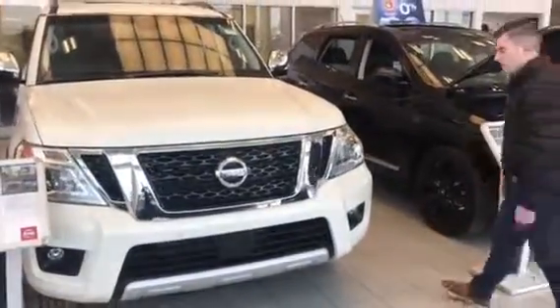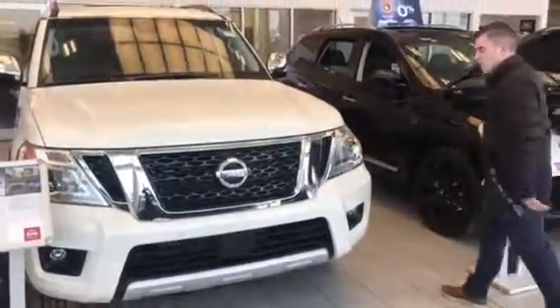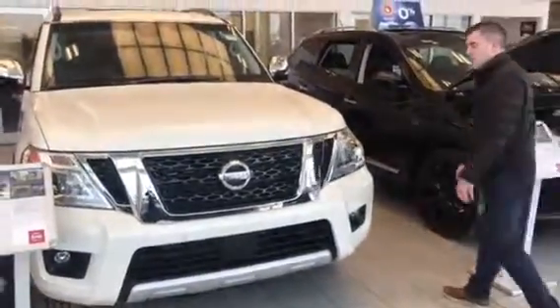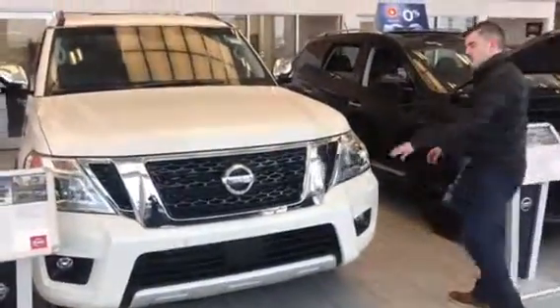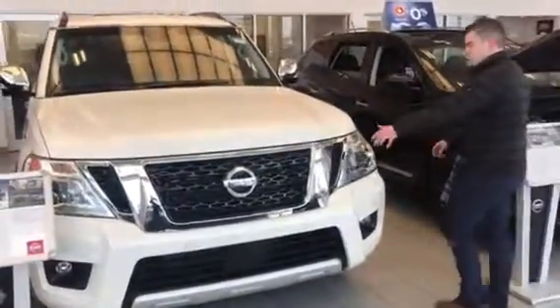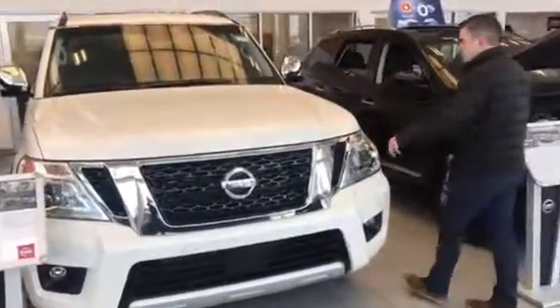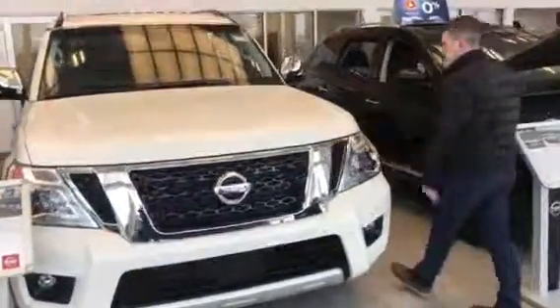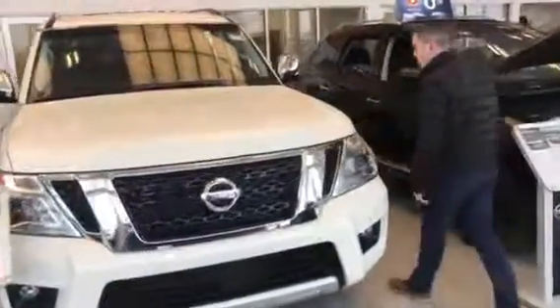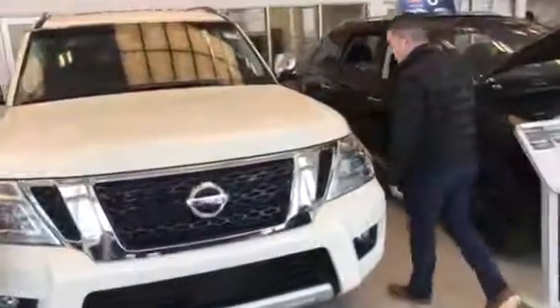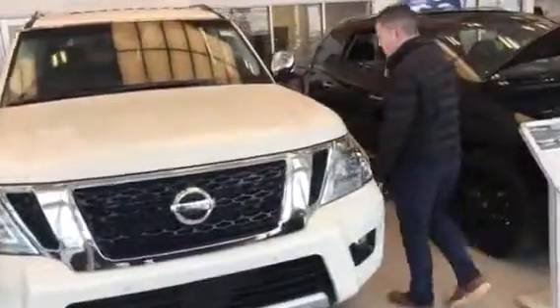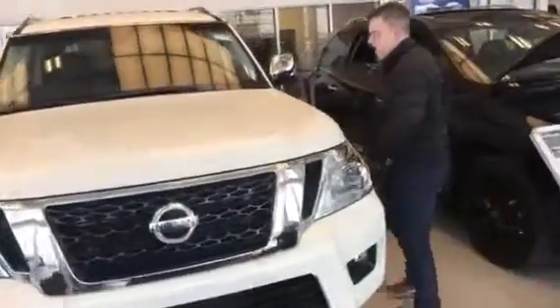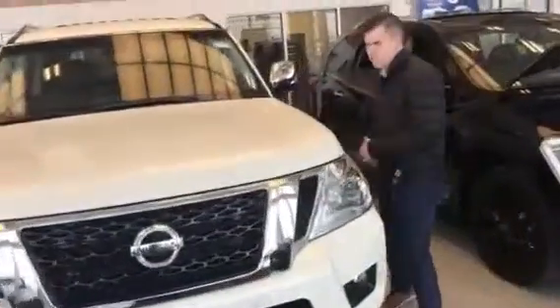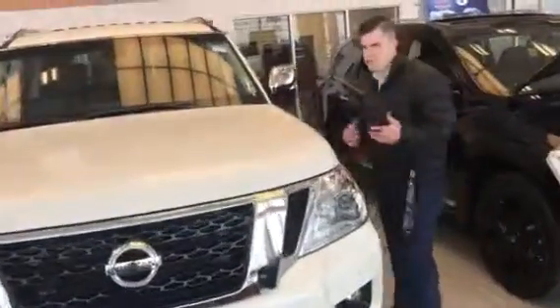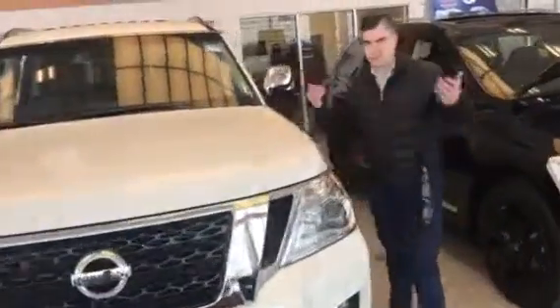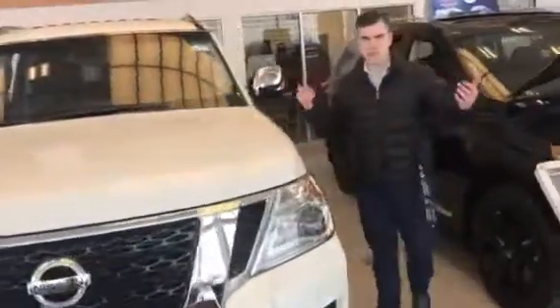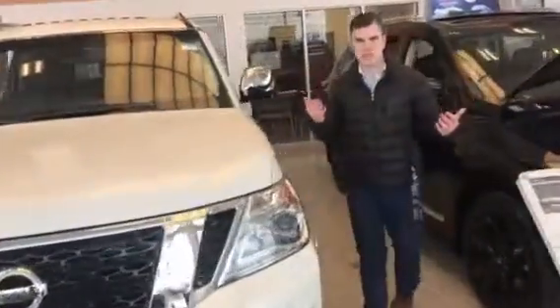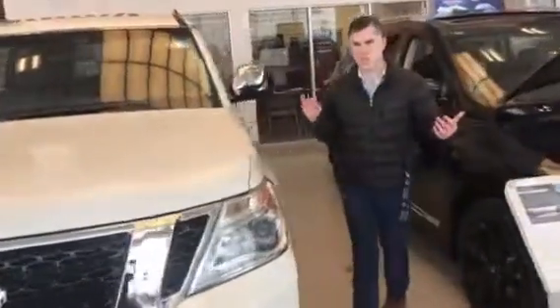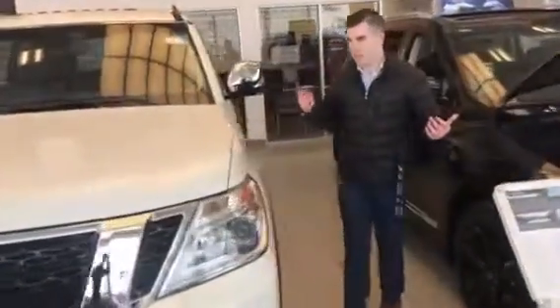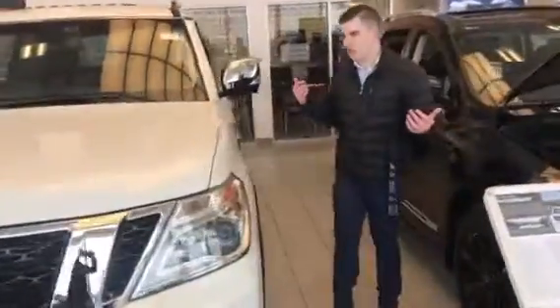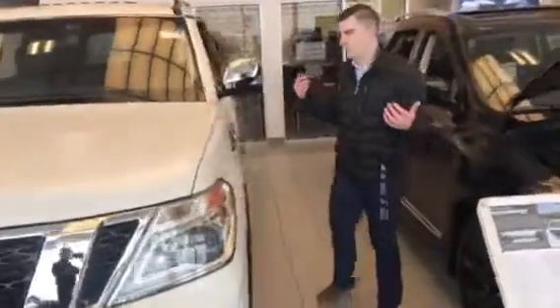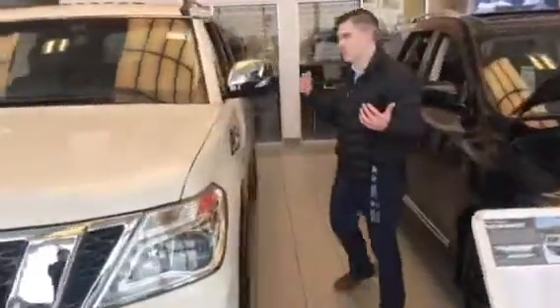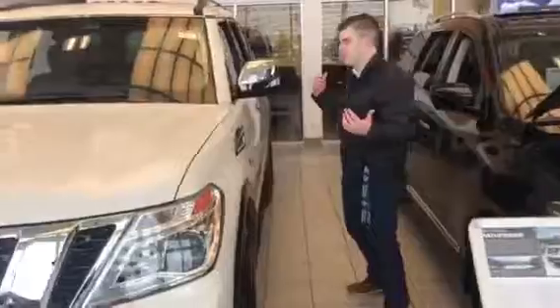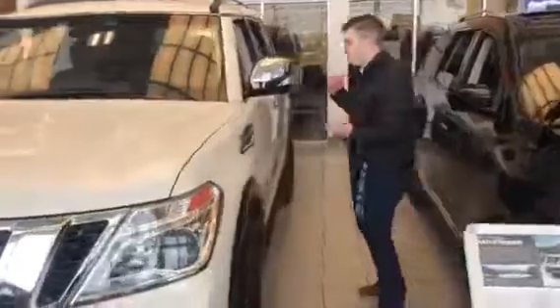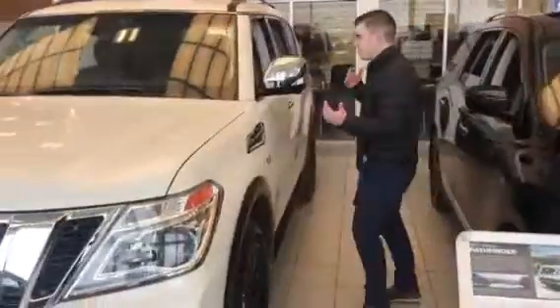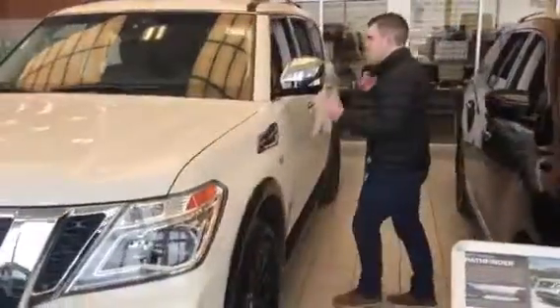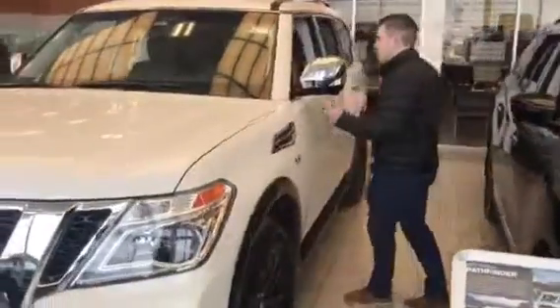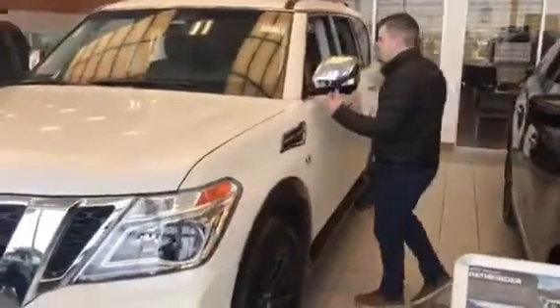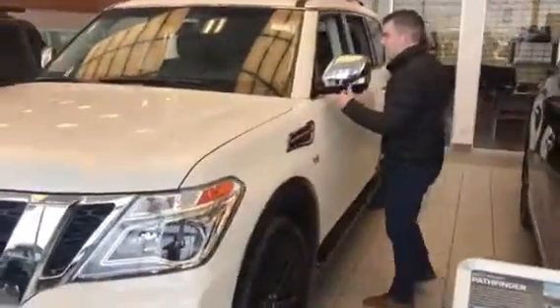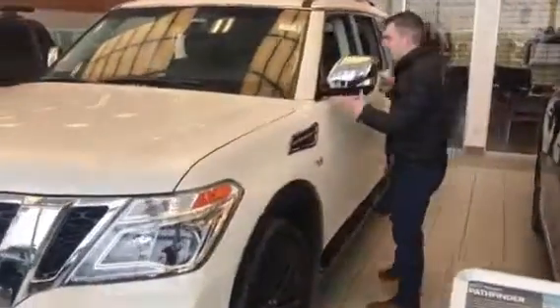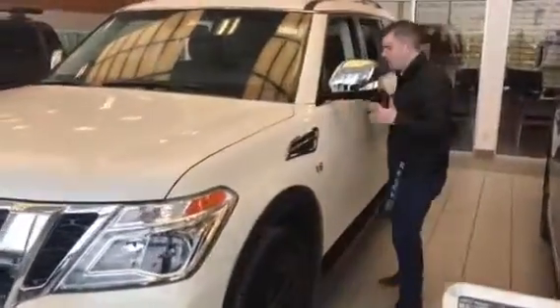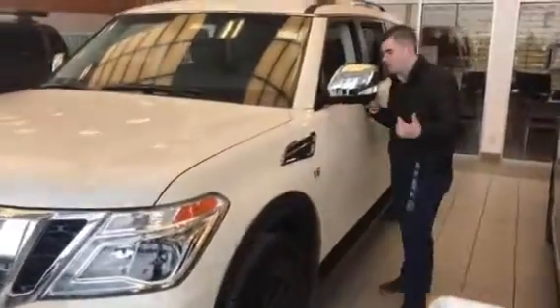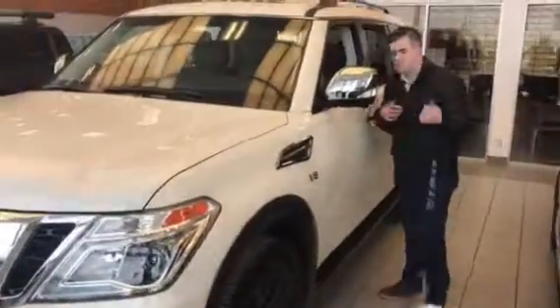We got front sensors with a 360 camera, so this large vehicle is easy to park.